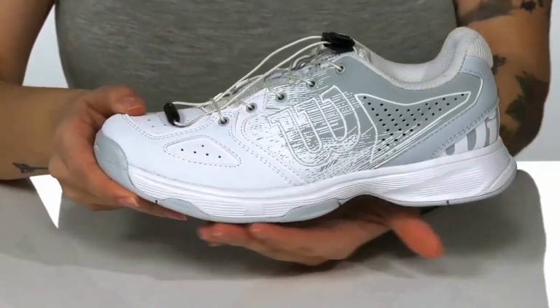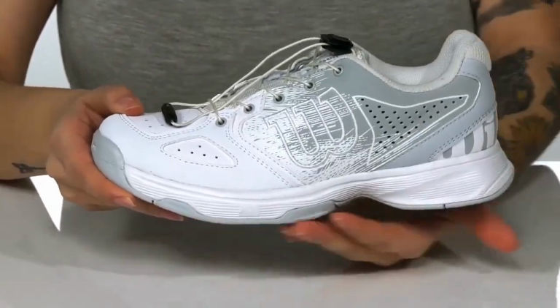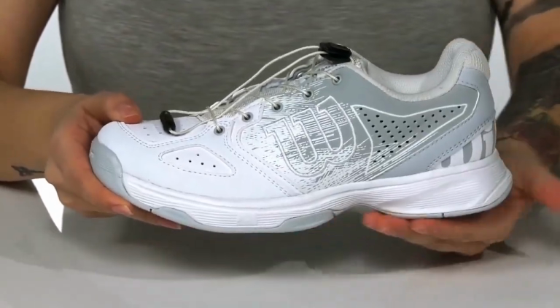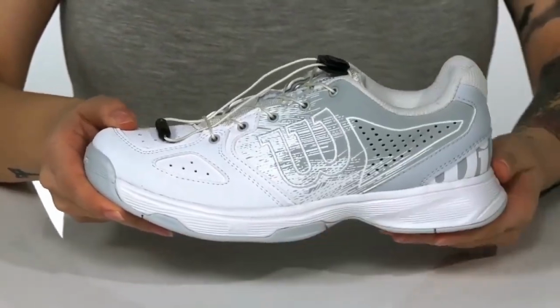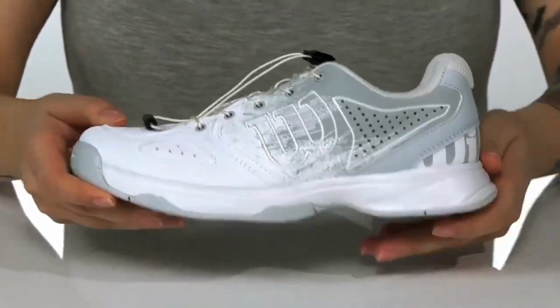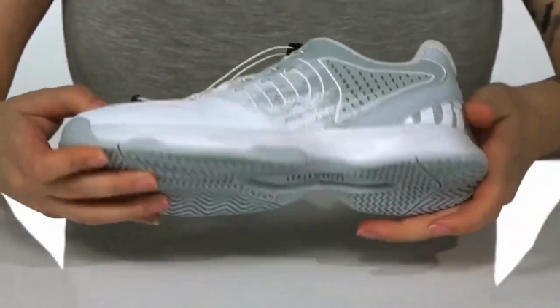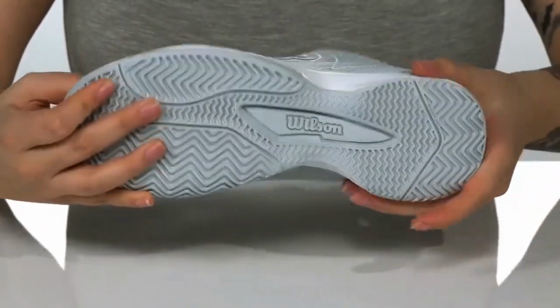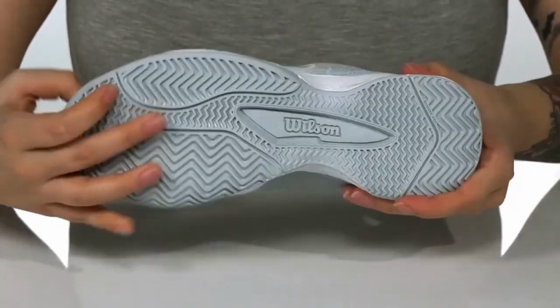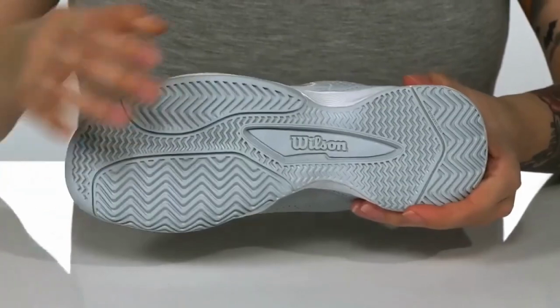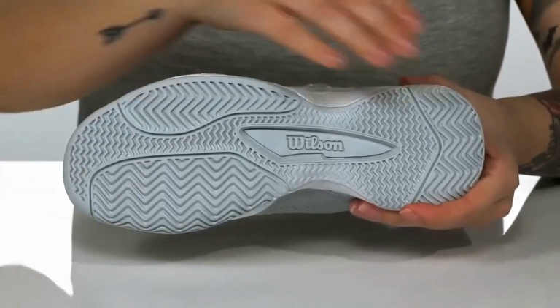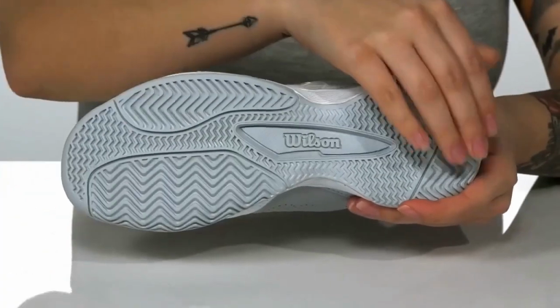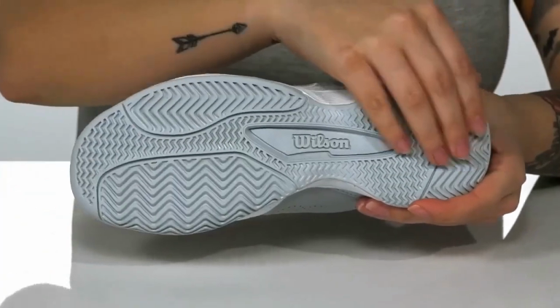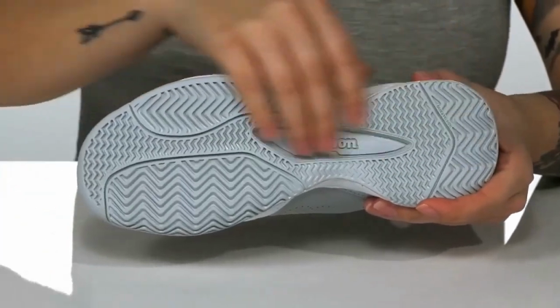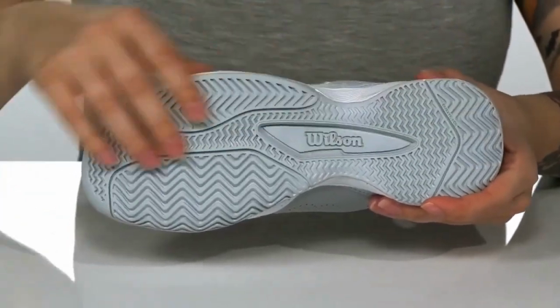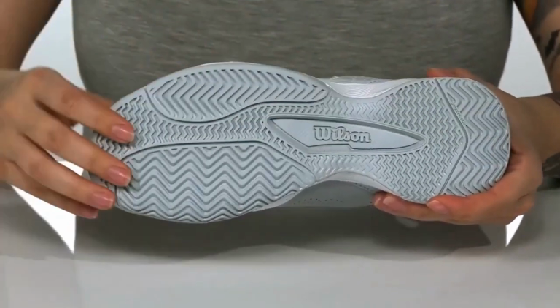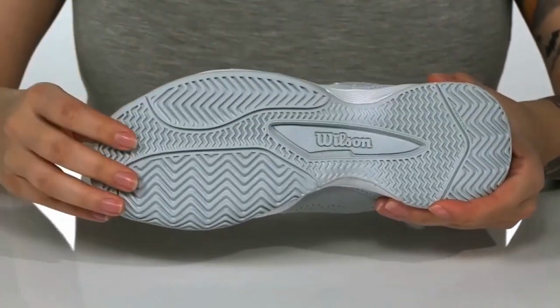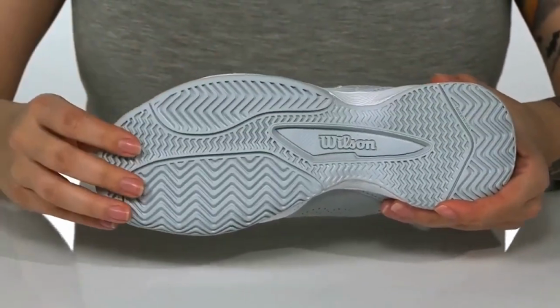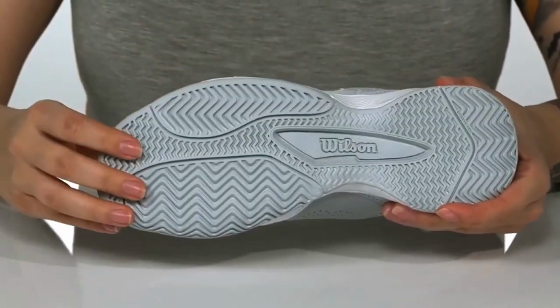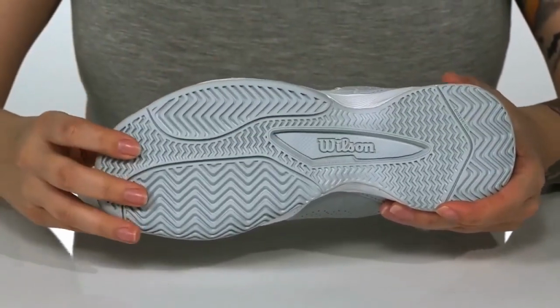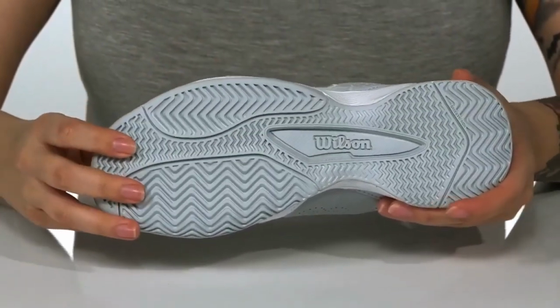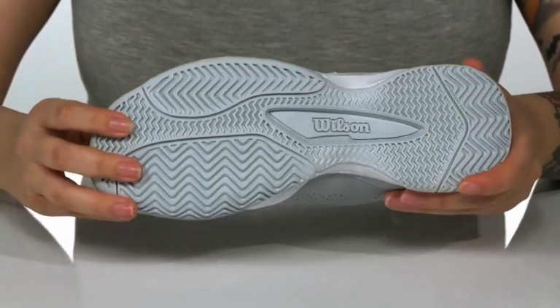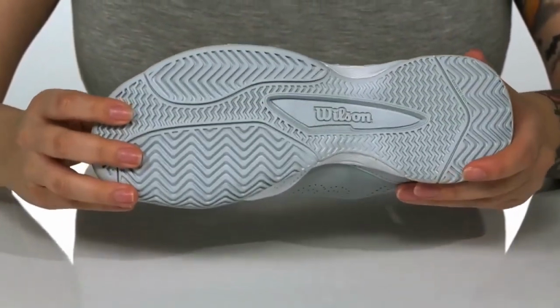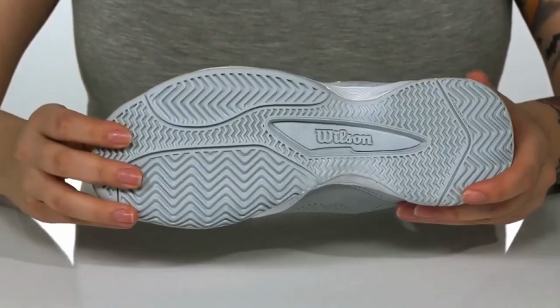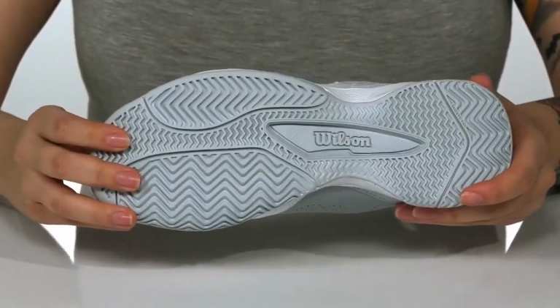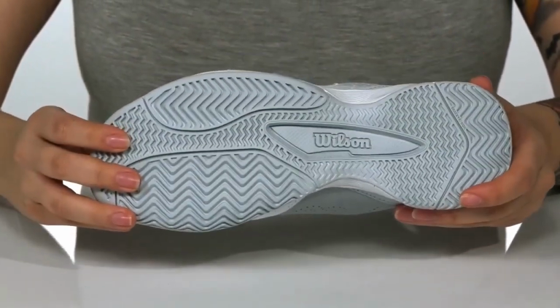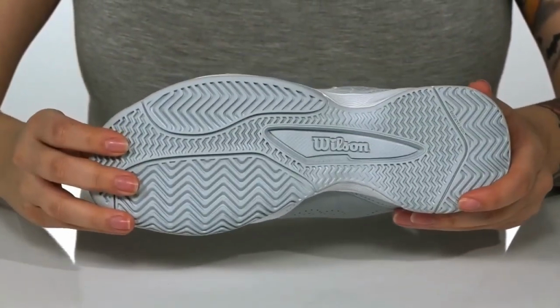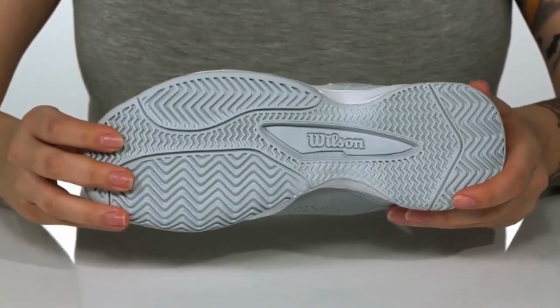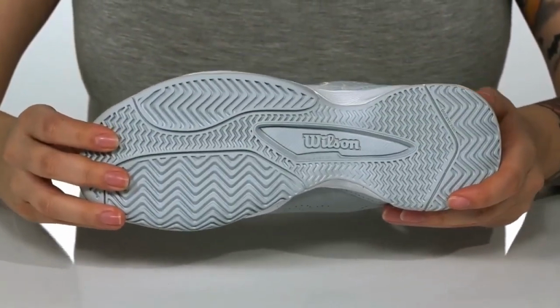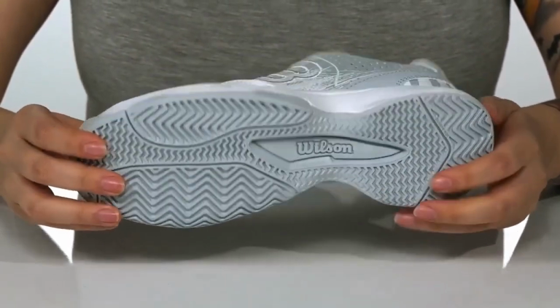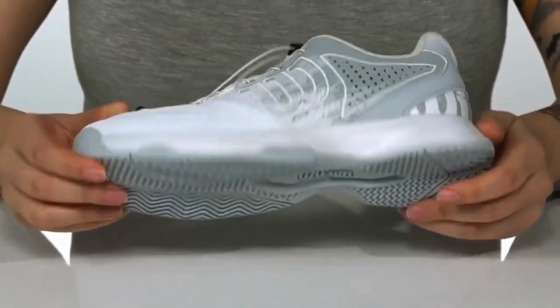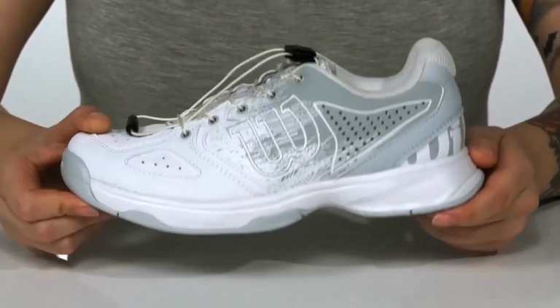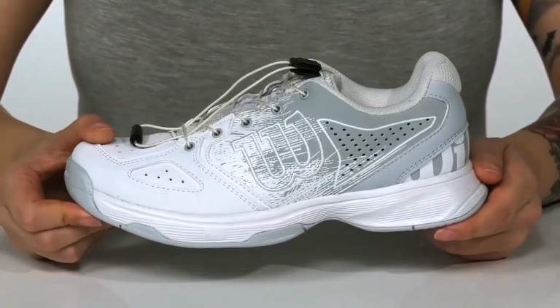There is a cushioned midsole, and underneath is a non-marking durlast outsole that provides maximum traction on all surfaces.